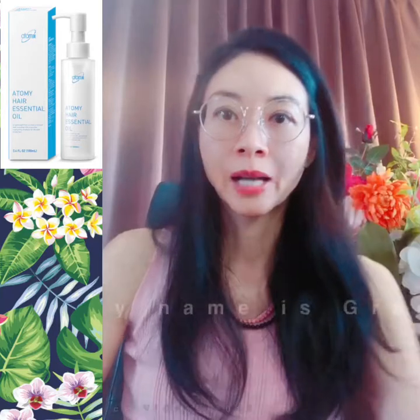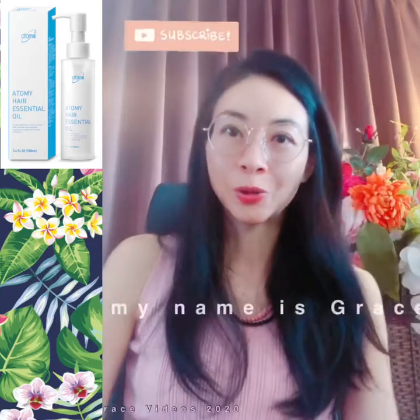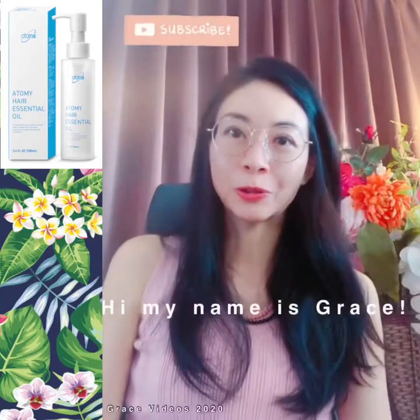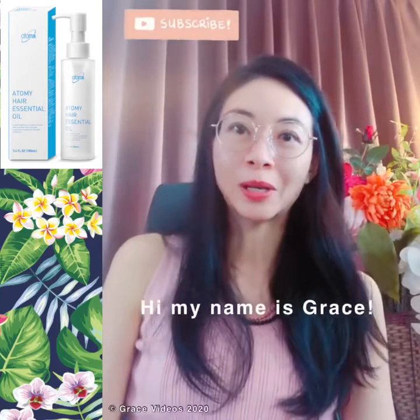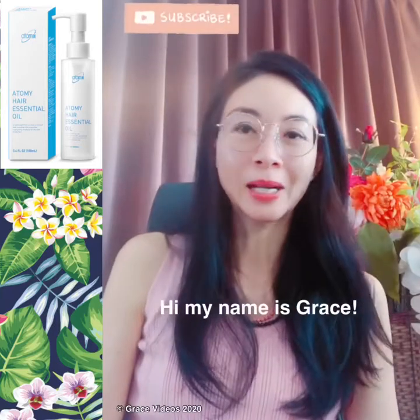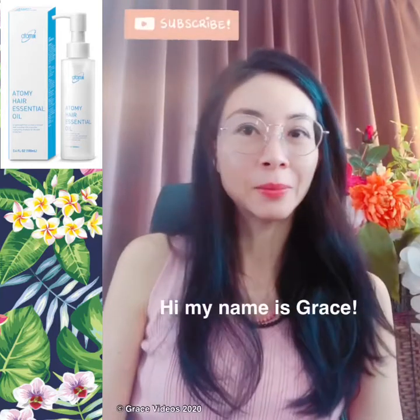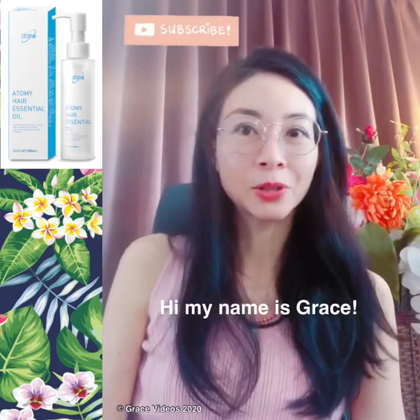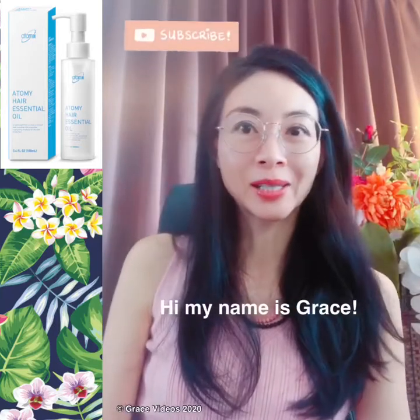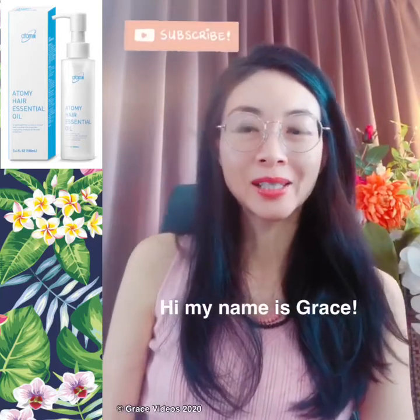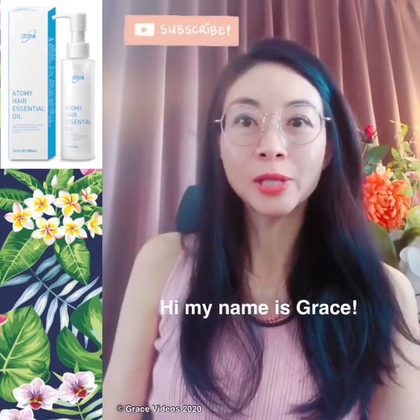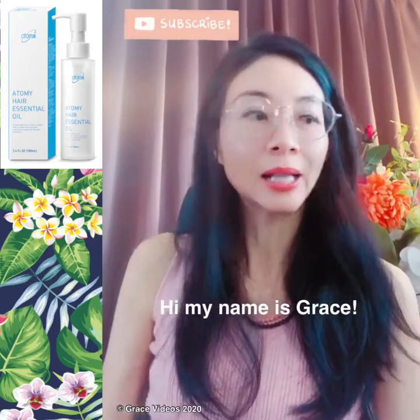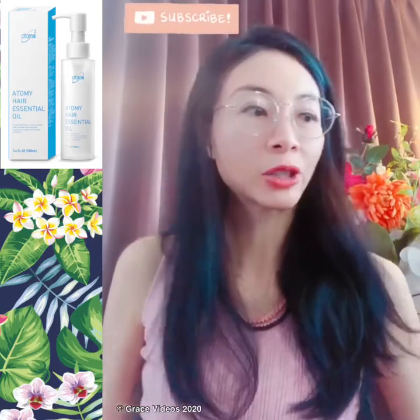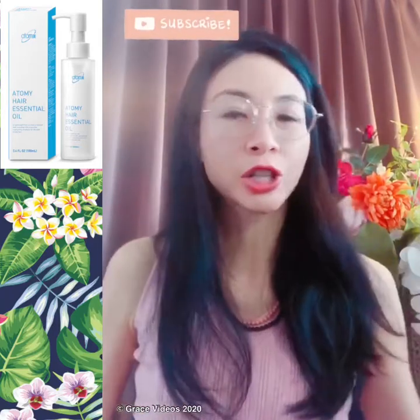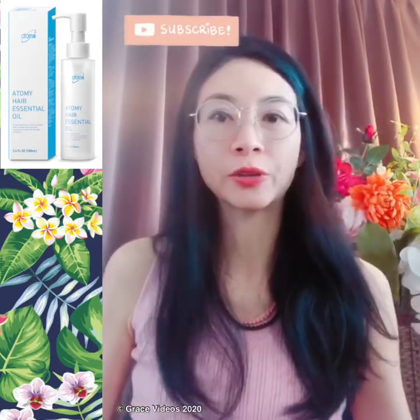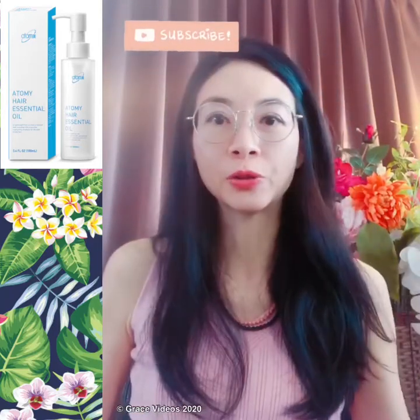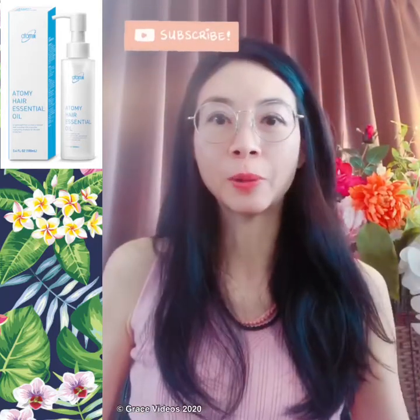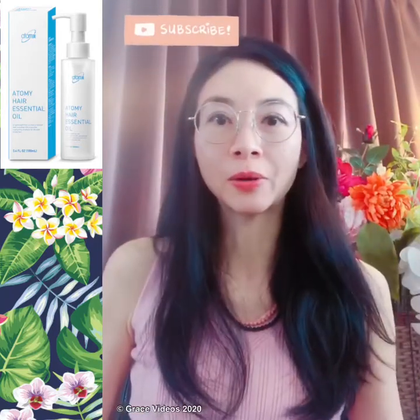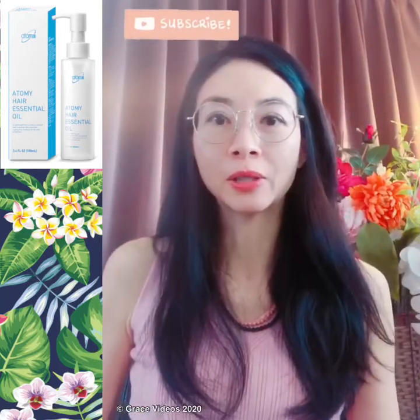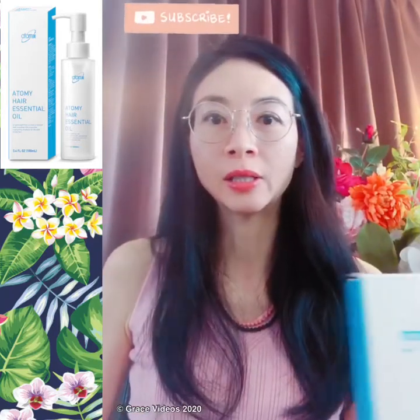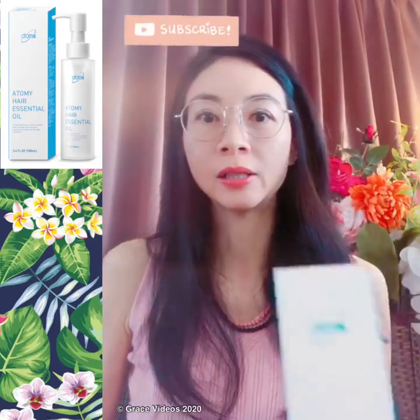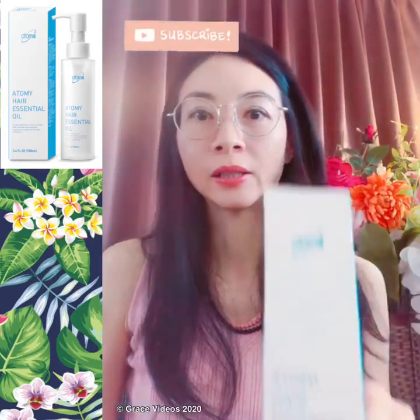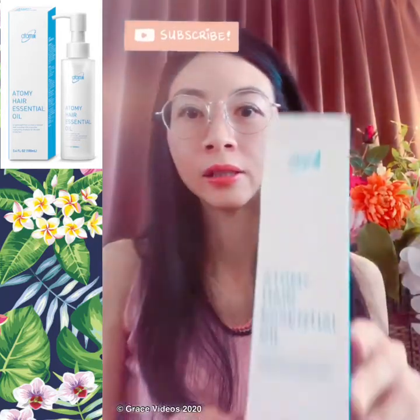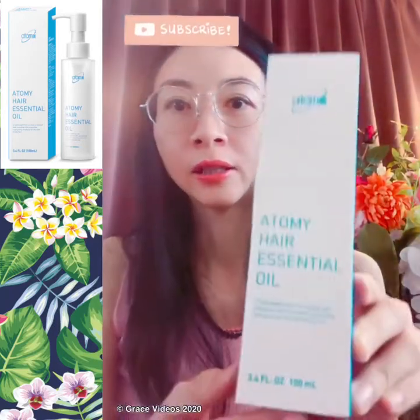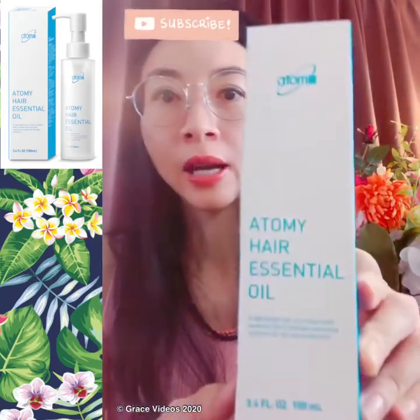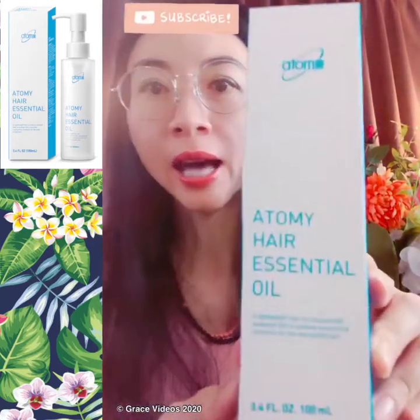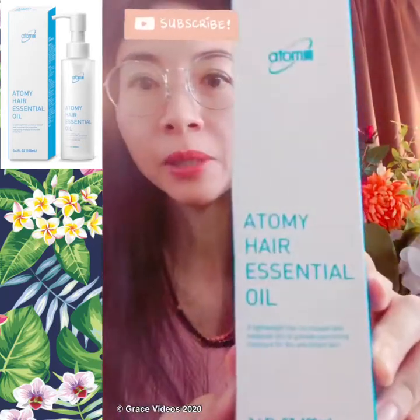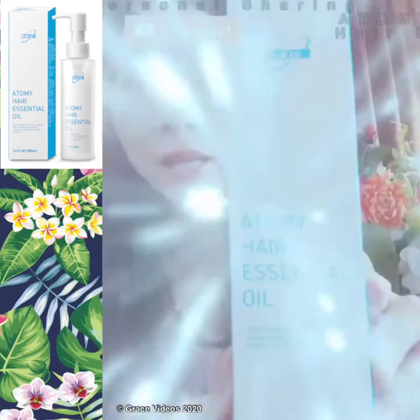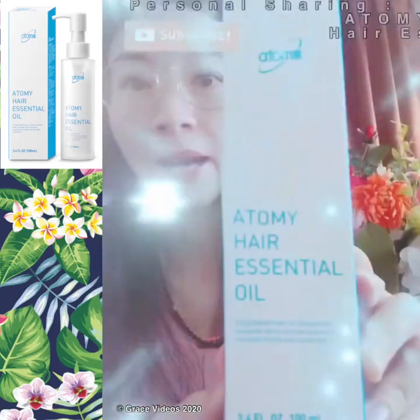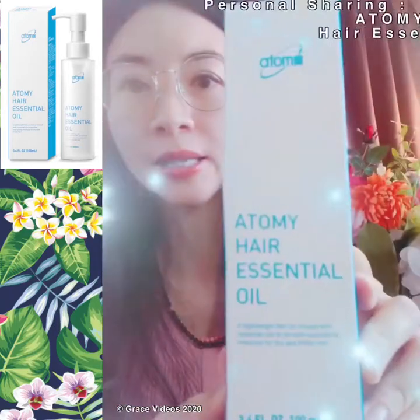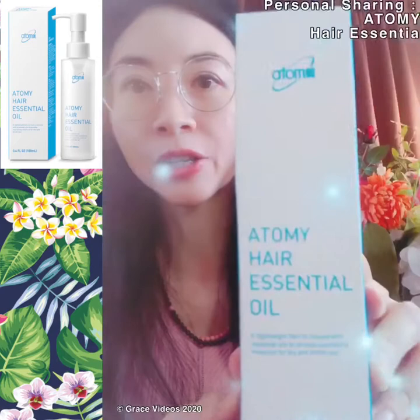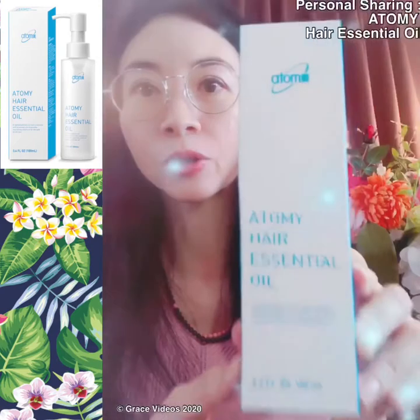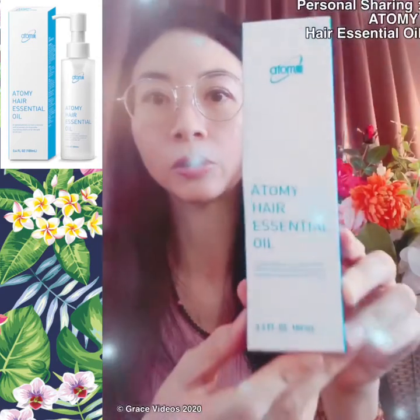Hello everyone, my name is Grace. Today I'd like to share with you about the Atomy hair essential oil.